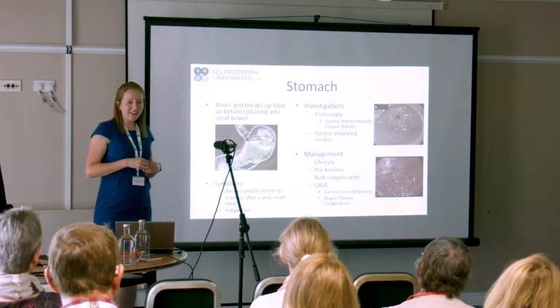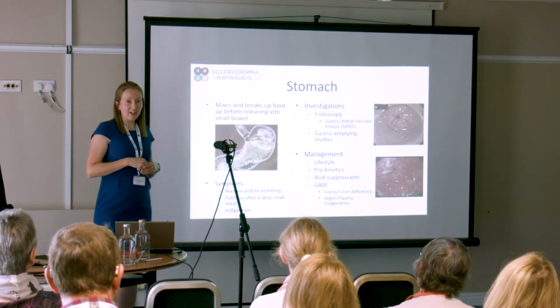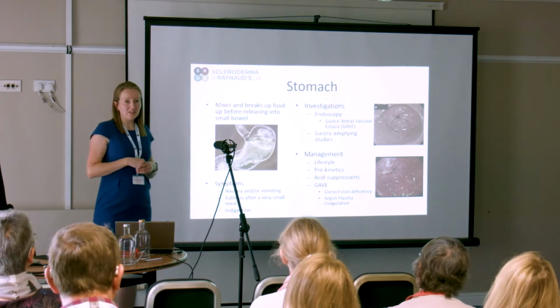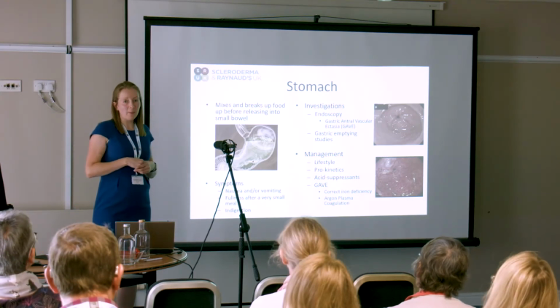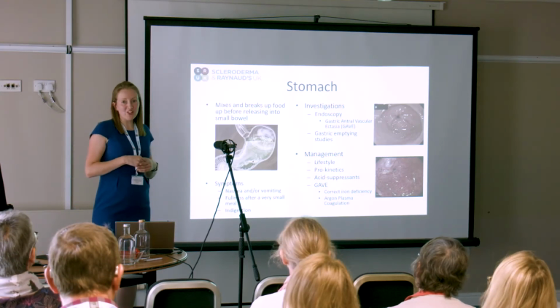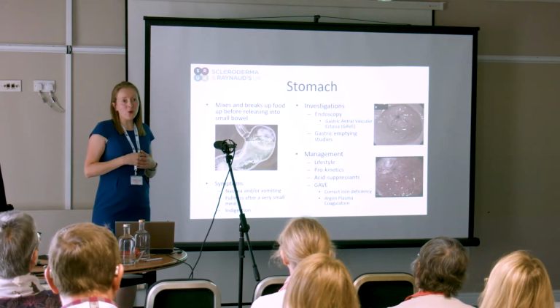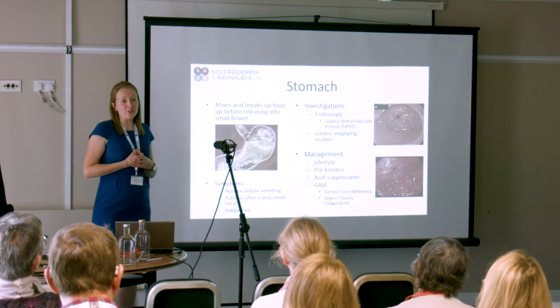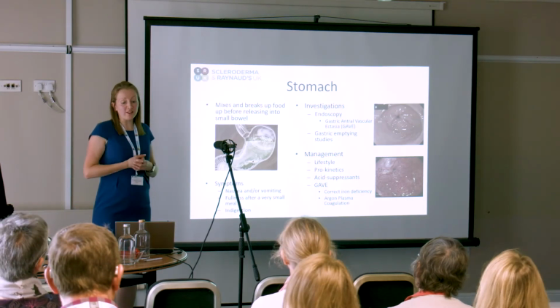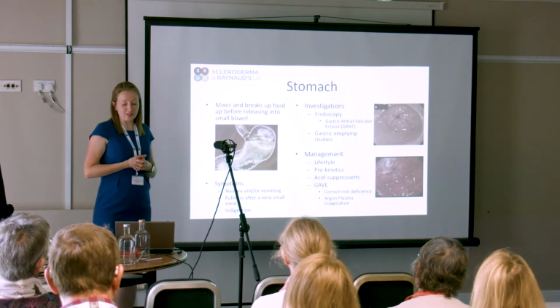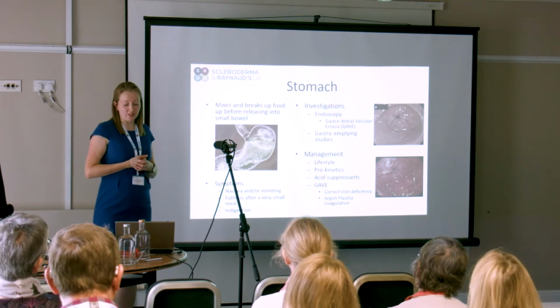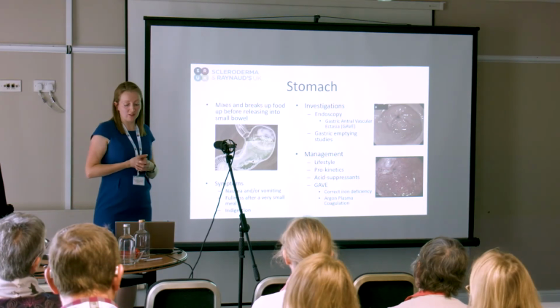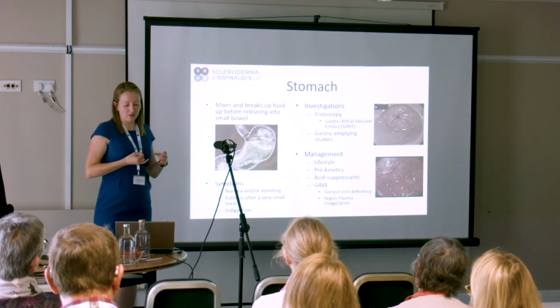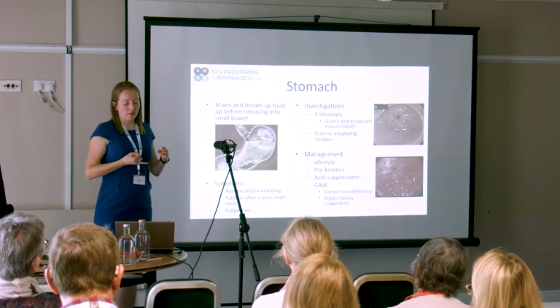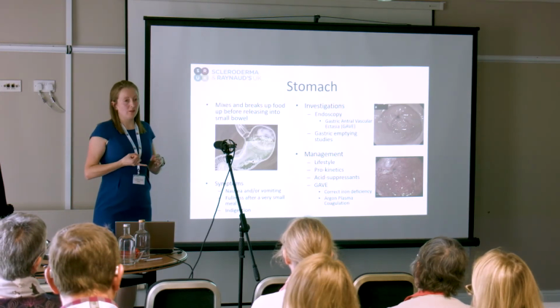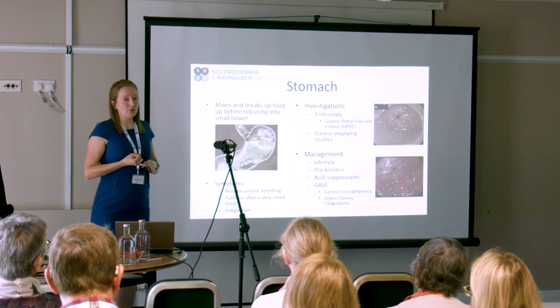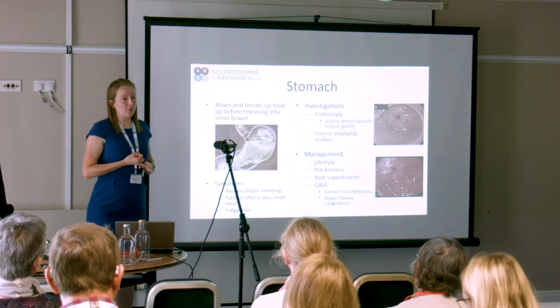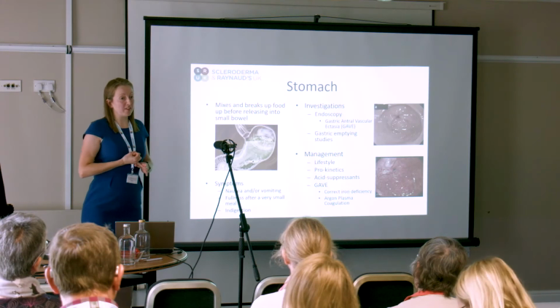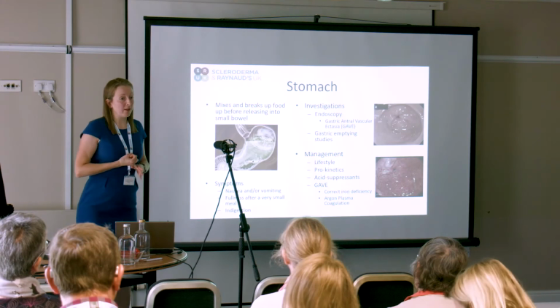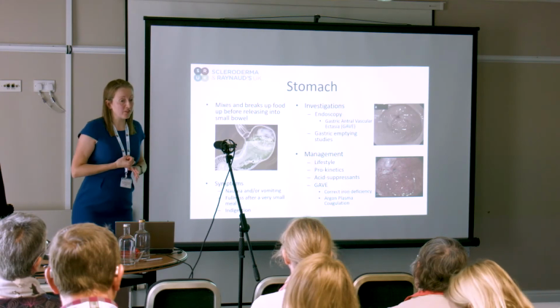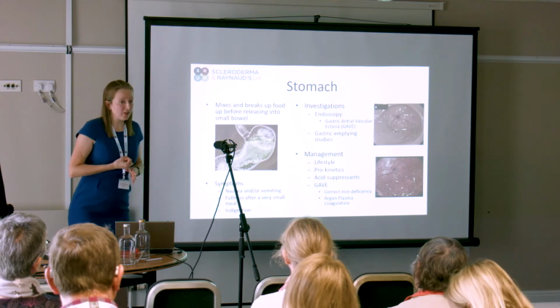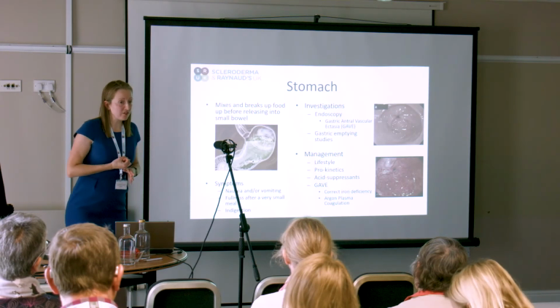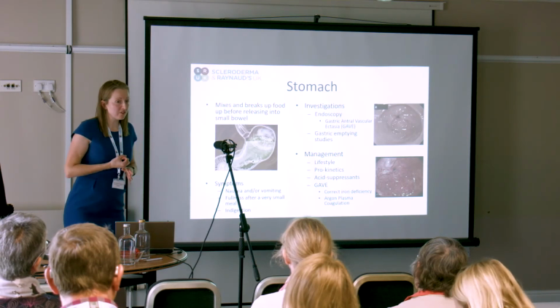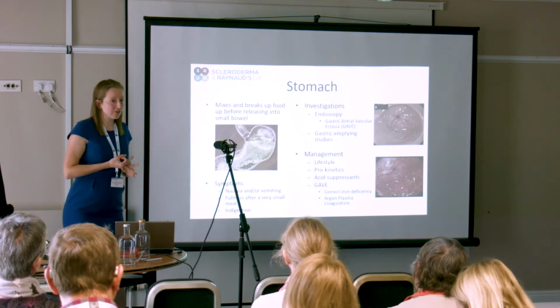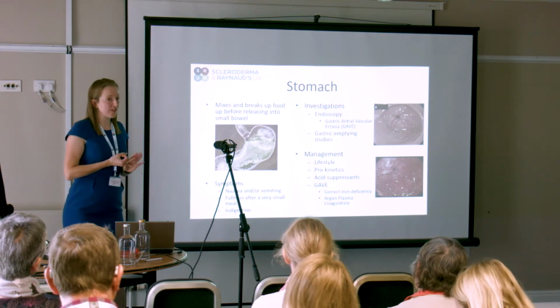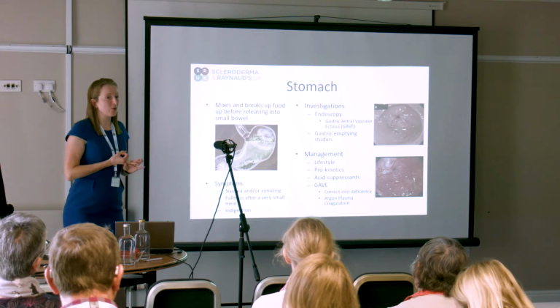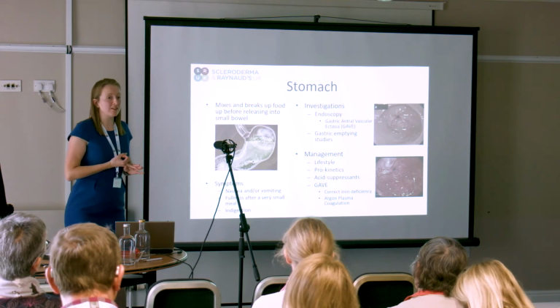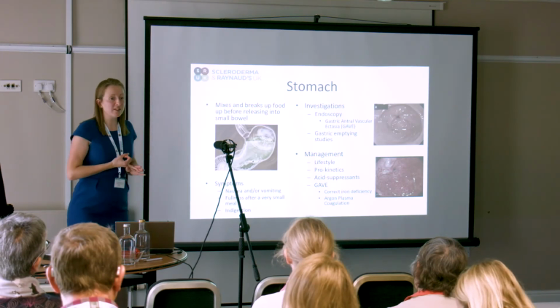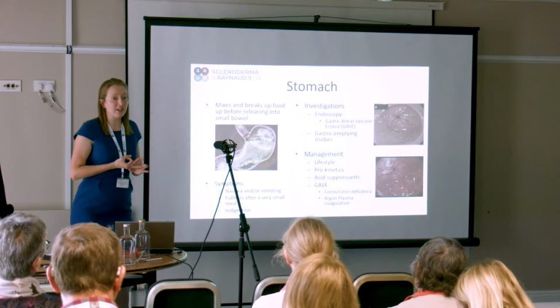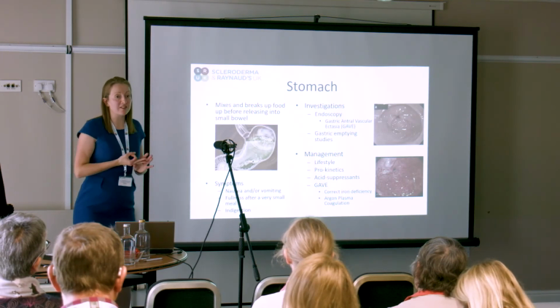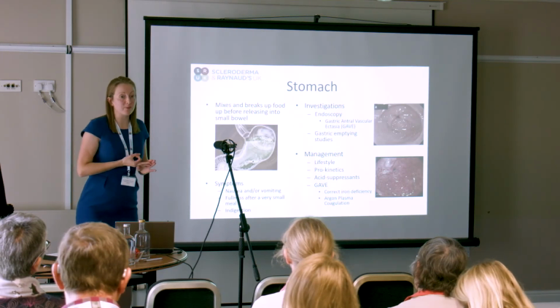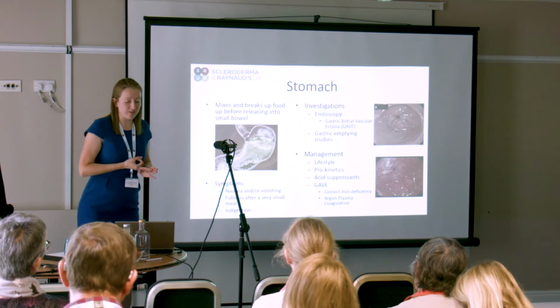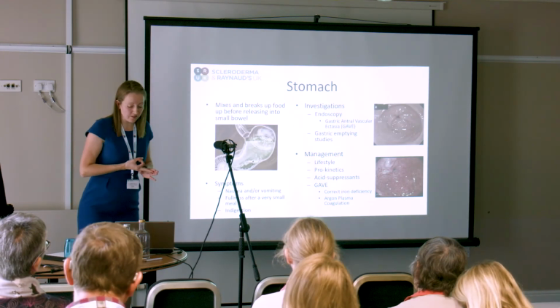Our management options are limited. We talk about the same lifestyle measures, the same prokinetics and acid suppressants.